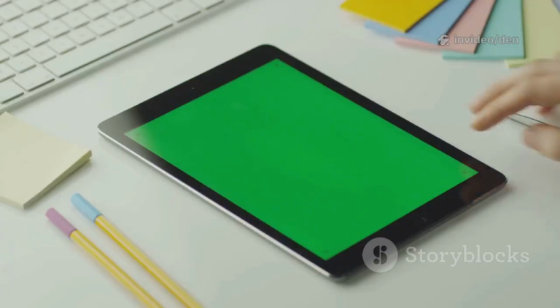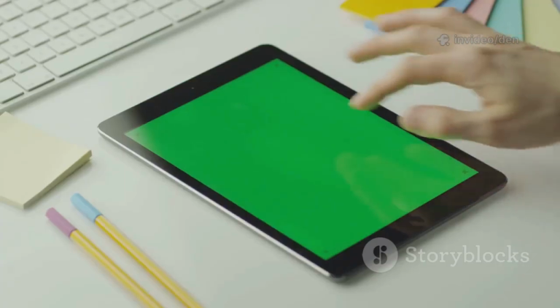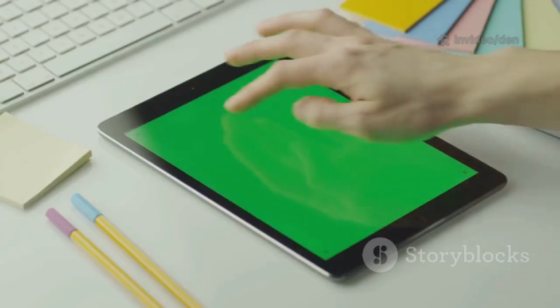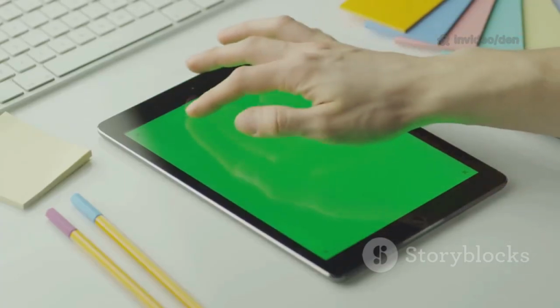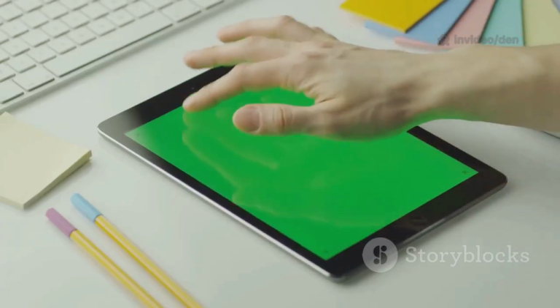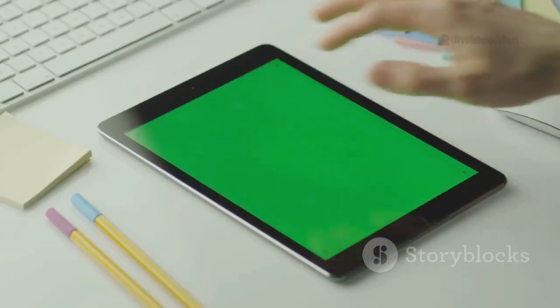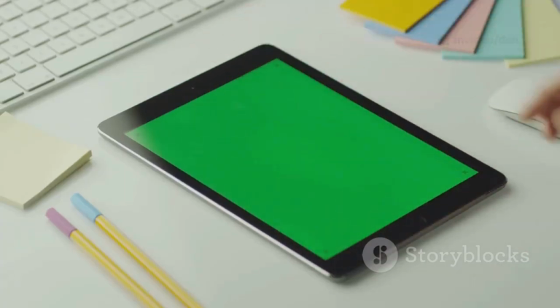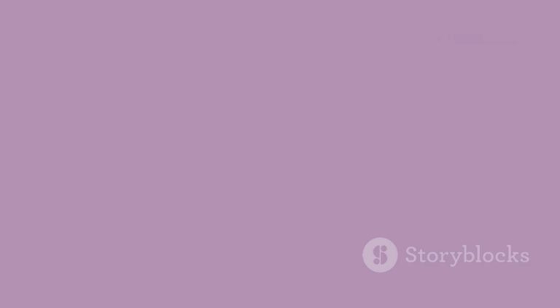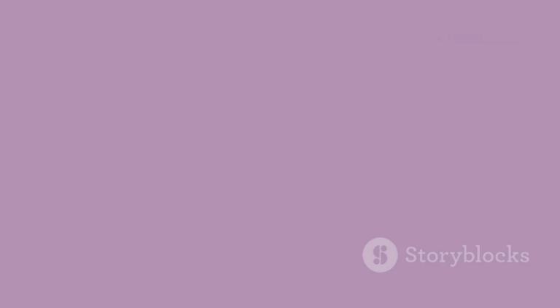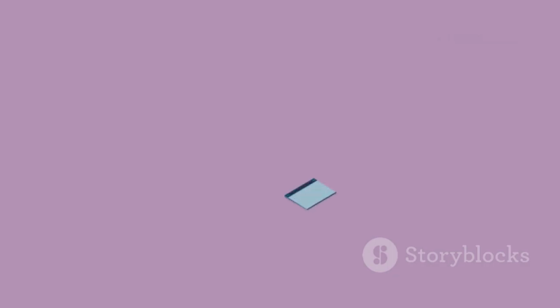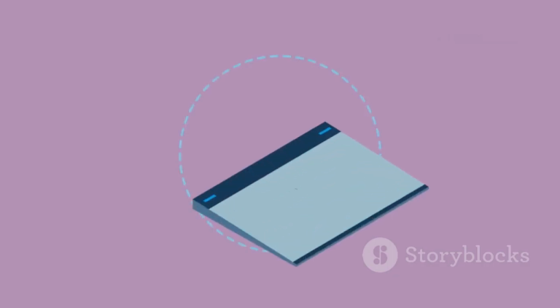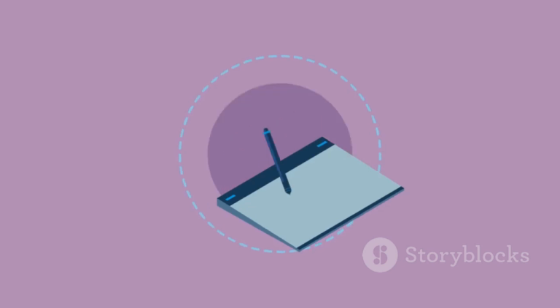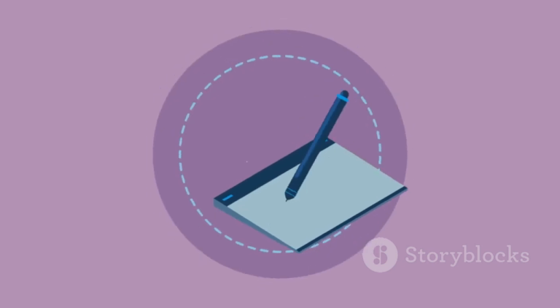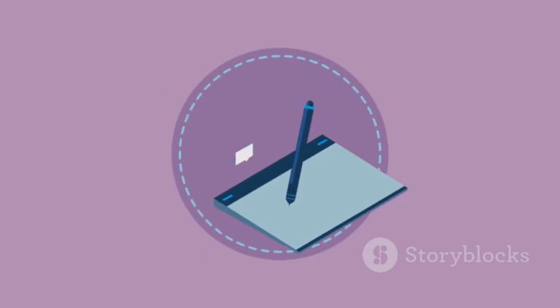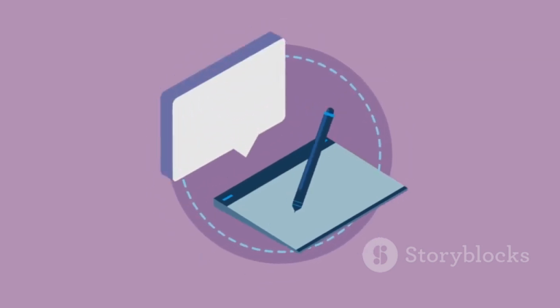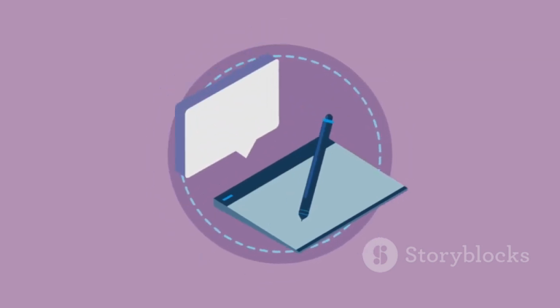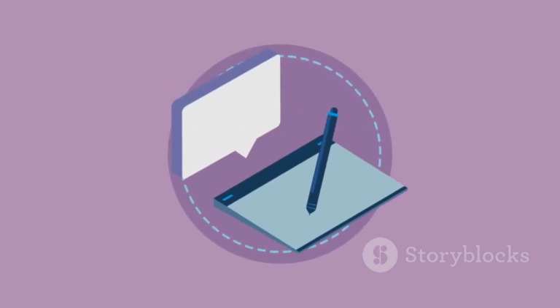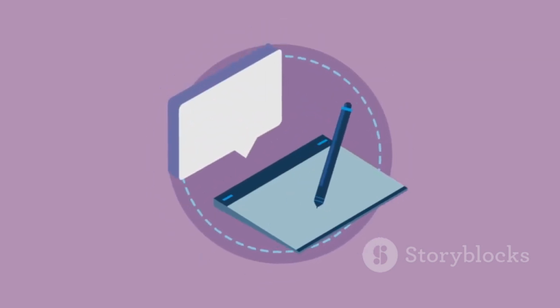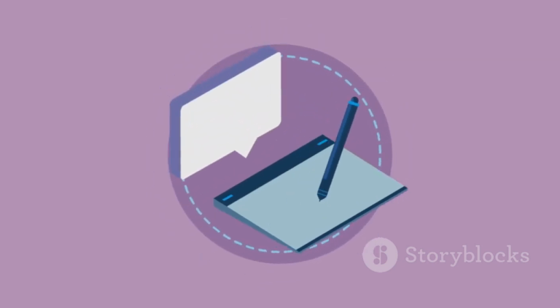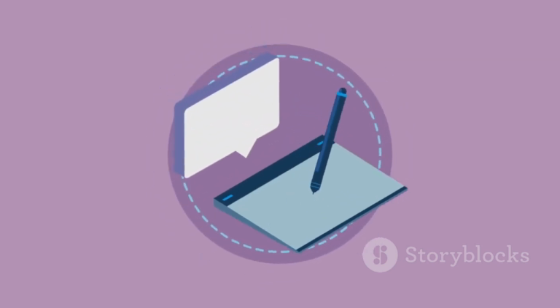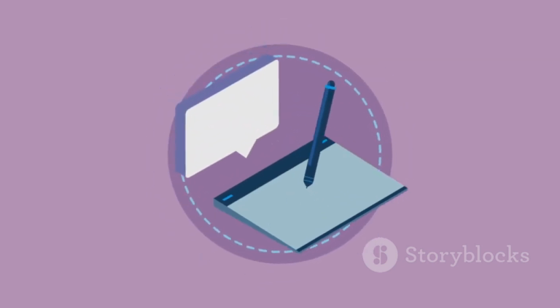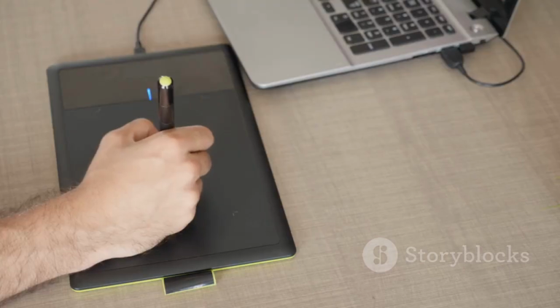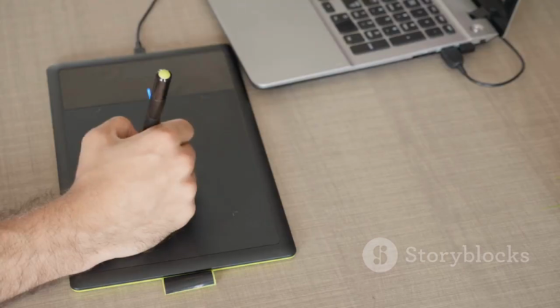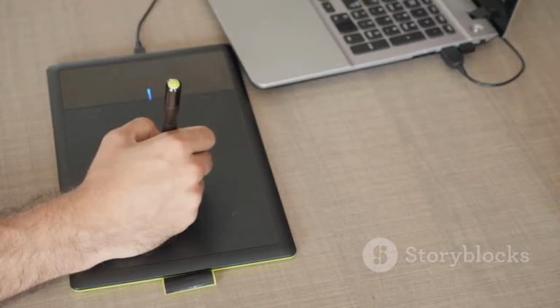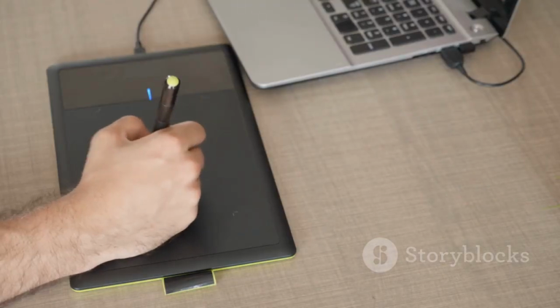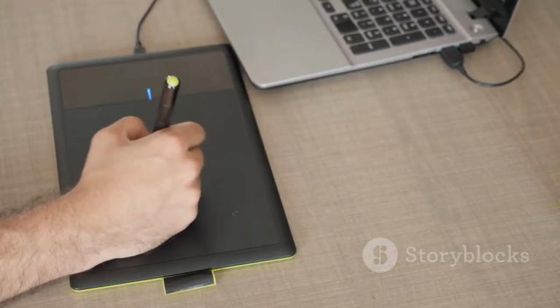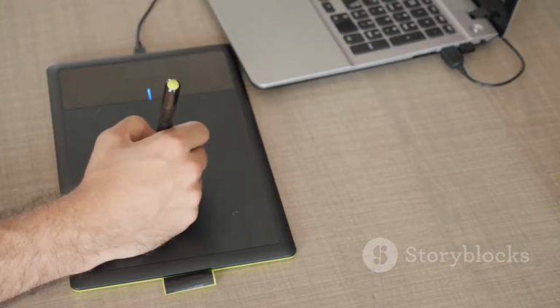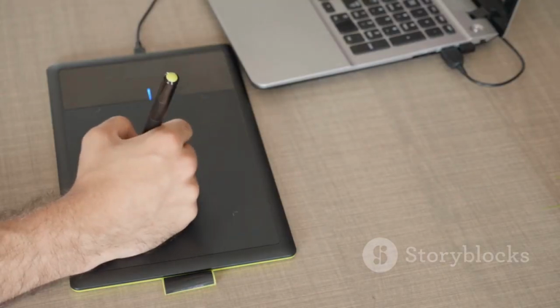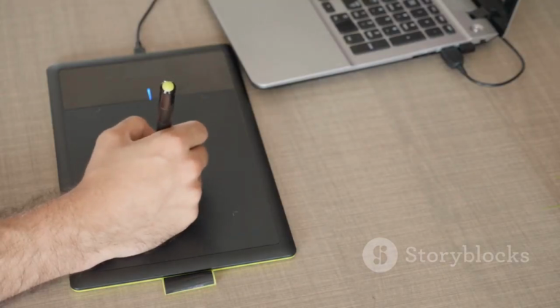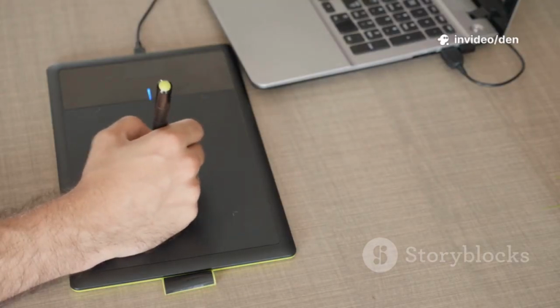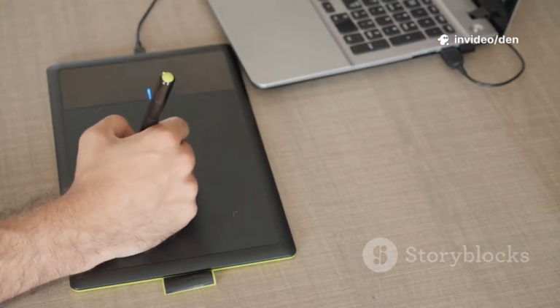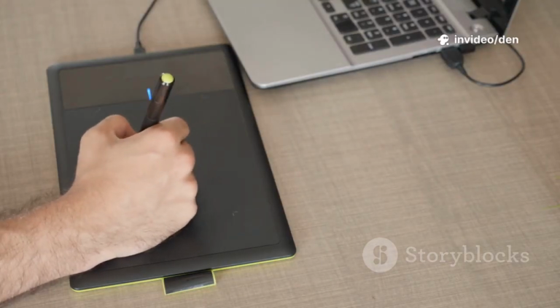Finally, Adobe Illustrator — the industry standard for vector art, logos, and flyers. Want to master it? Check out my tutorials in the description.